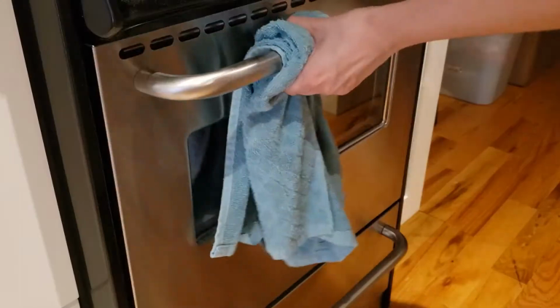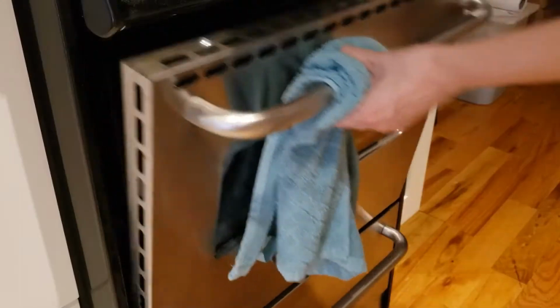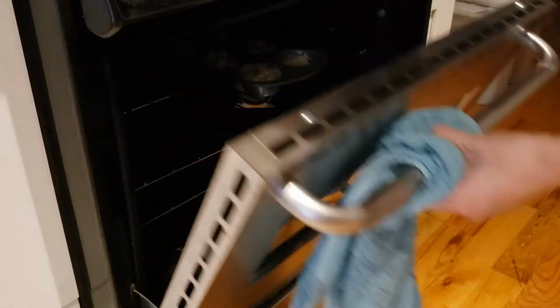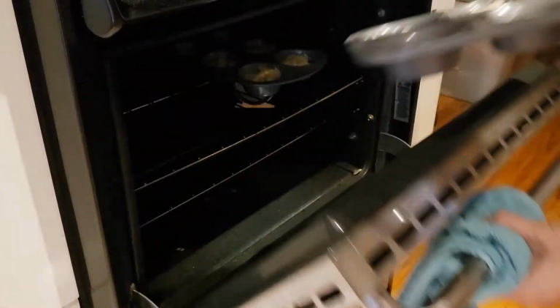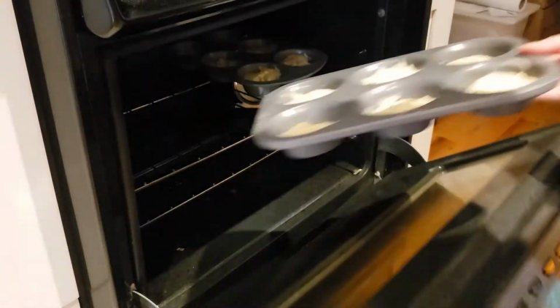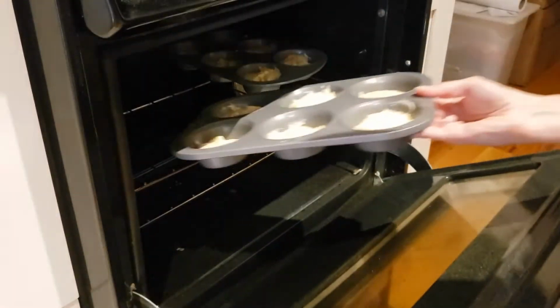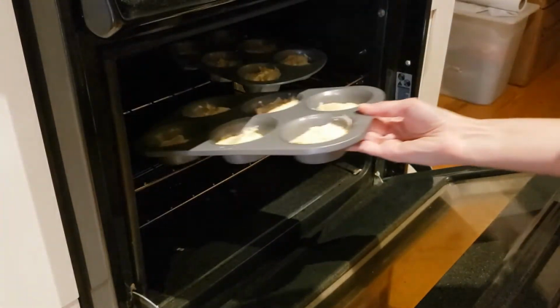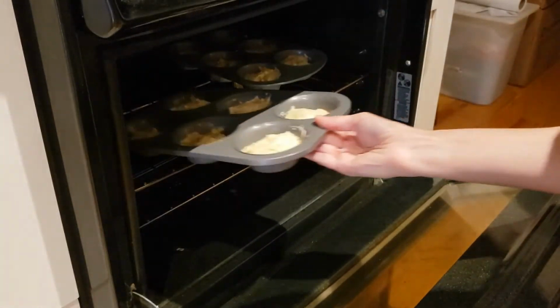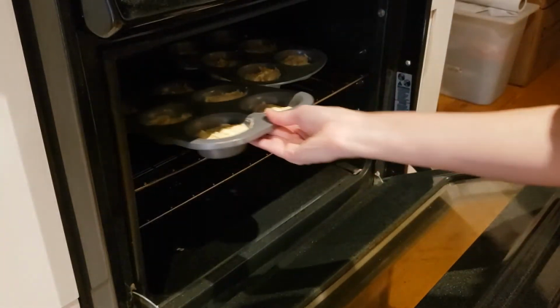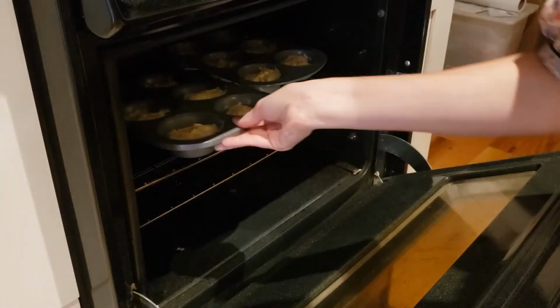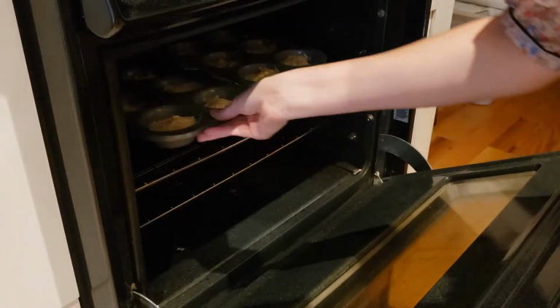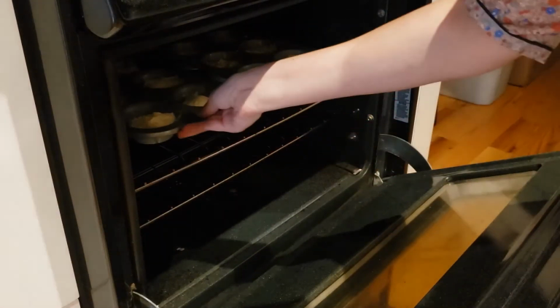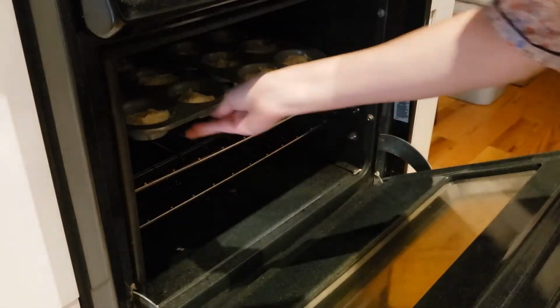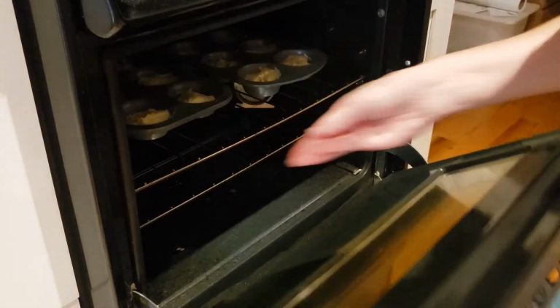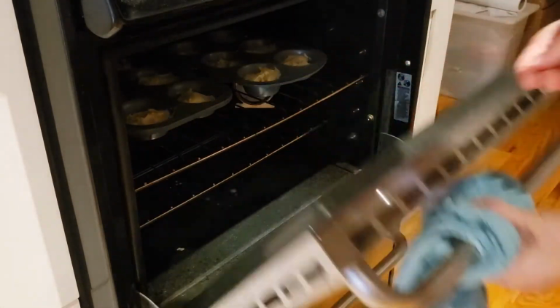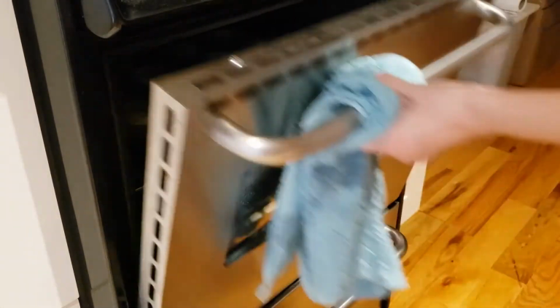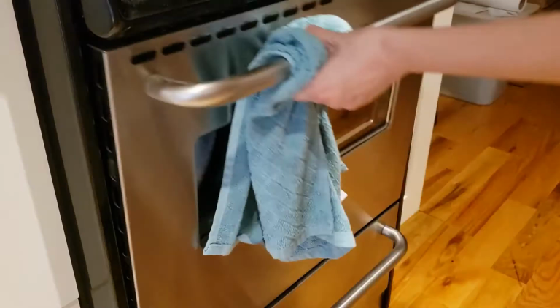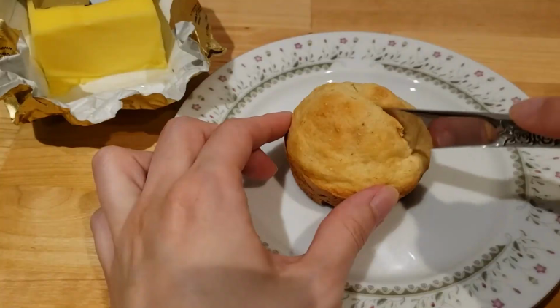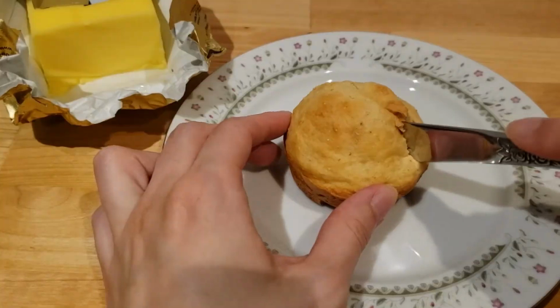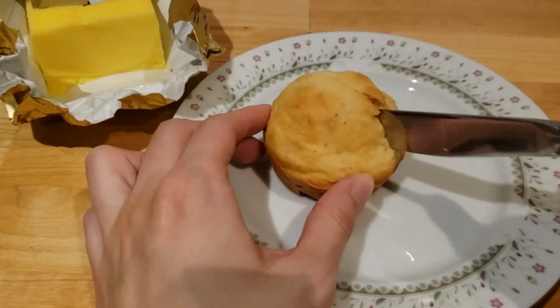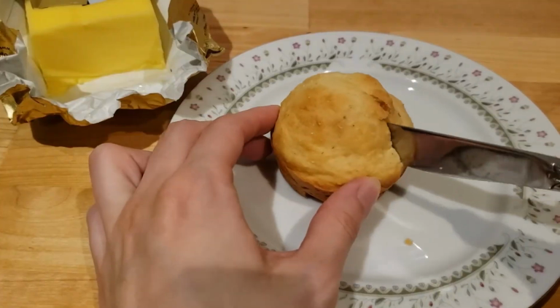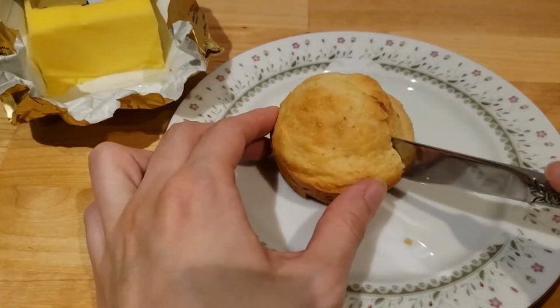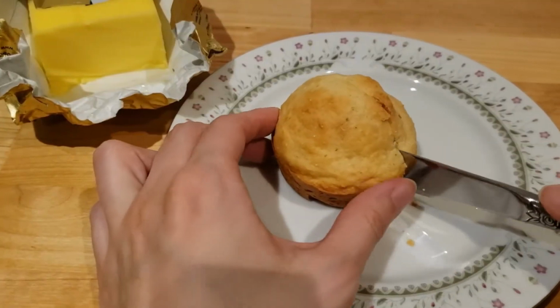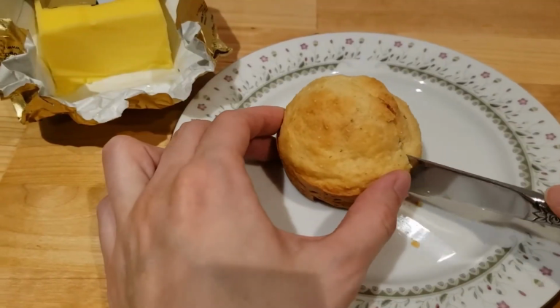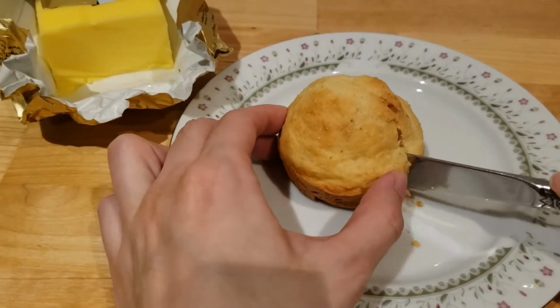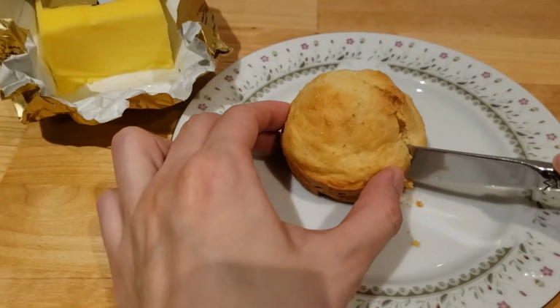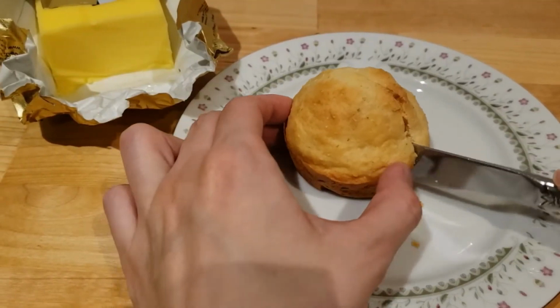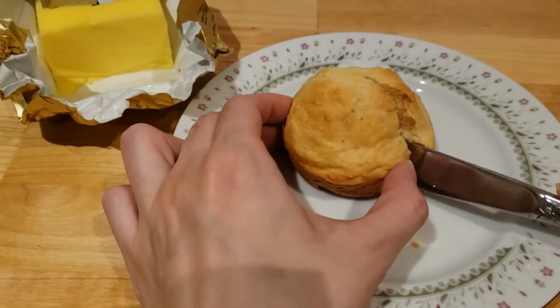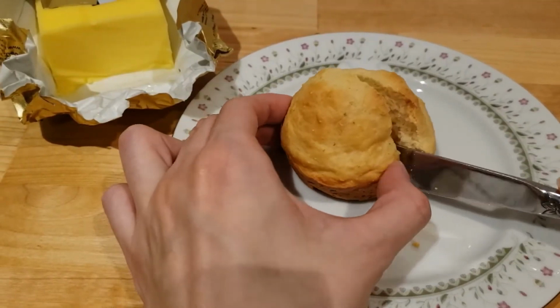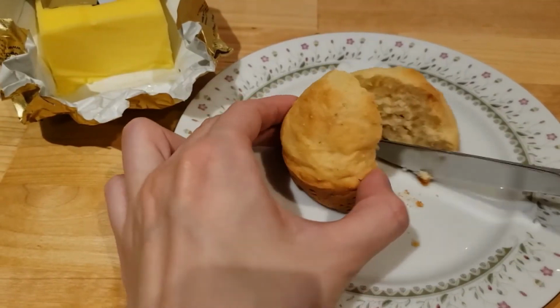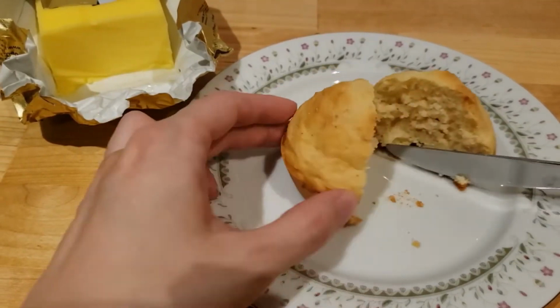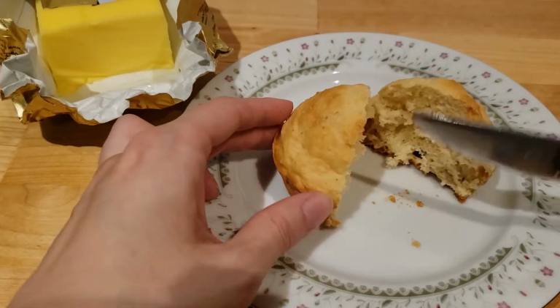Bake in a hot oven 20 to 25 minutes. I set my oven to 350 degrees.